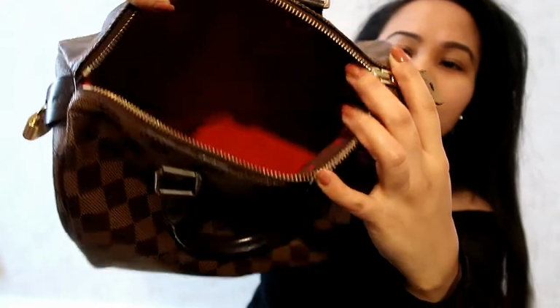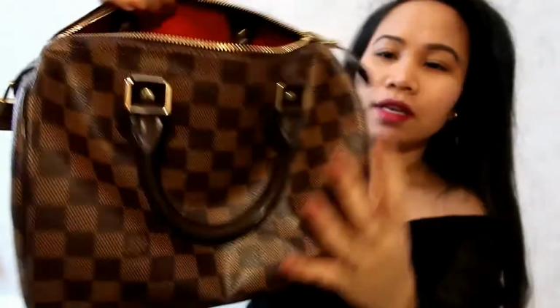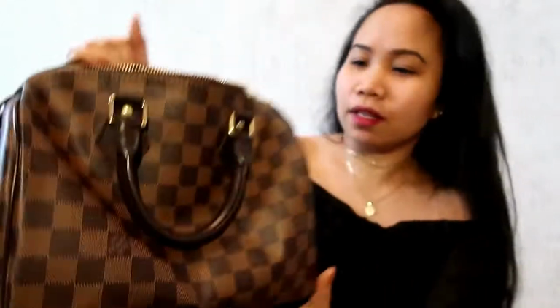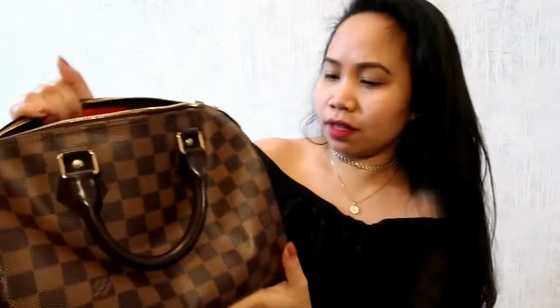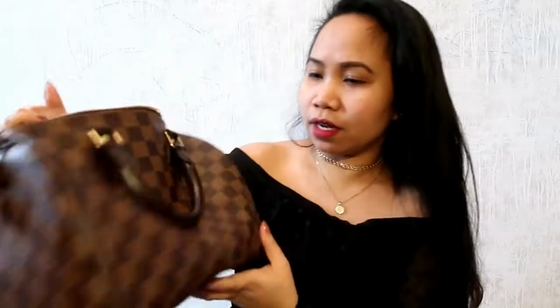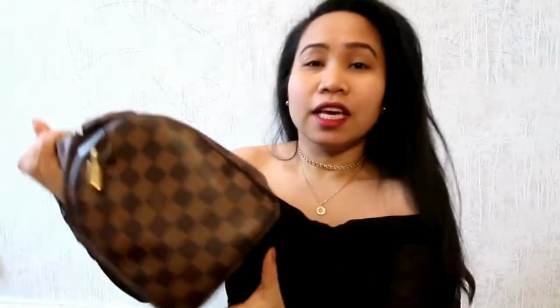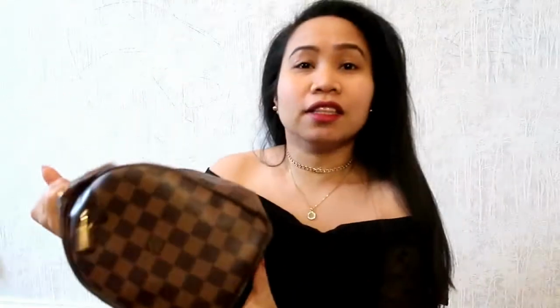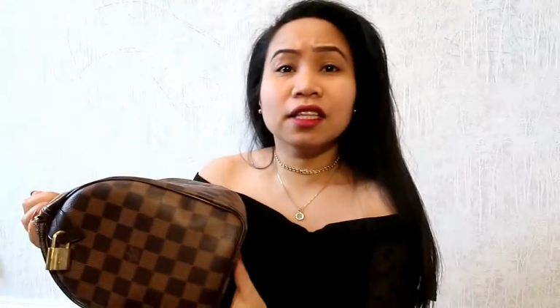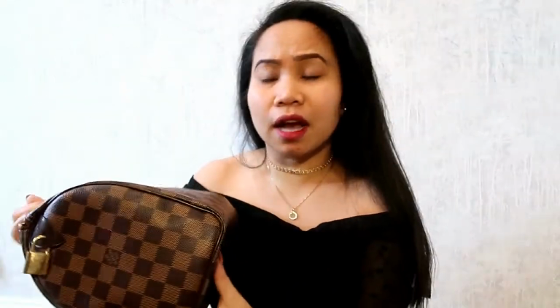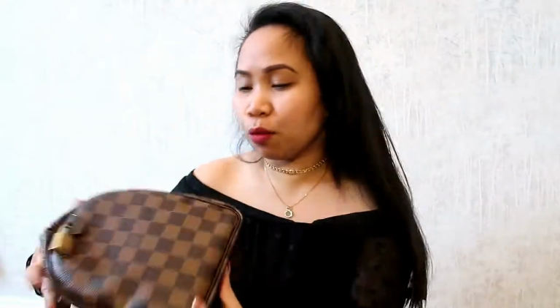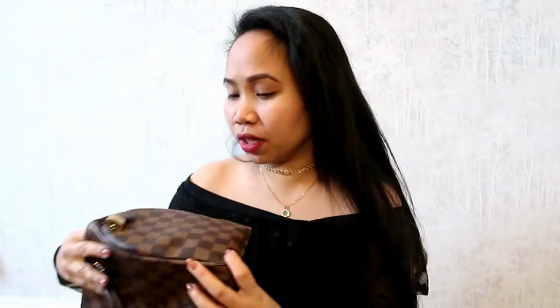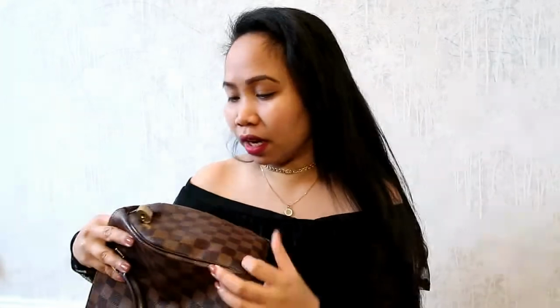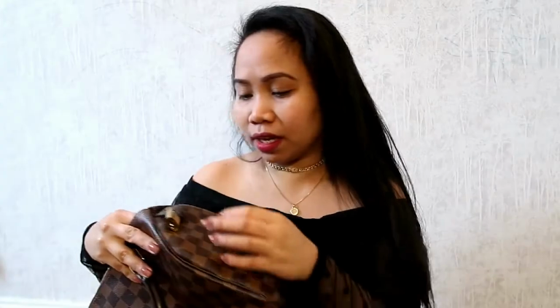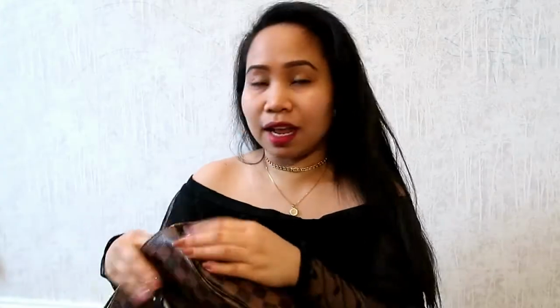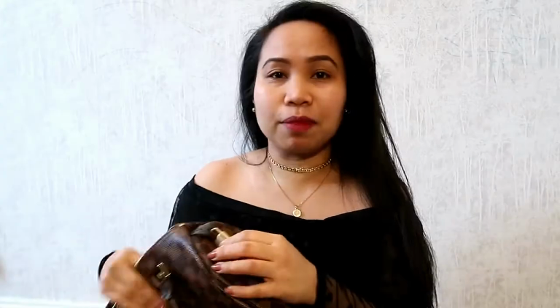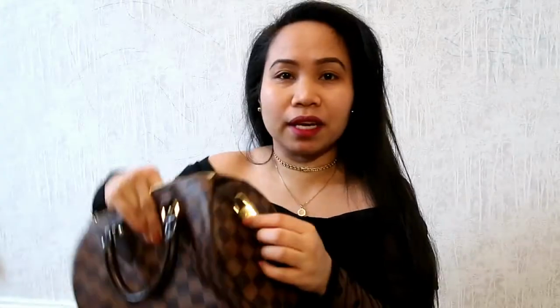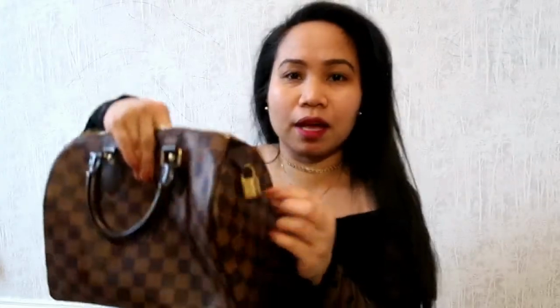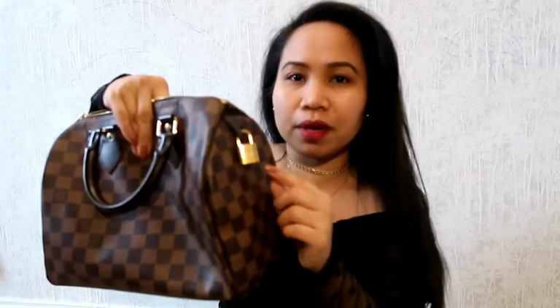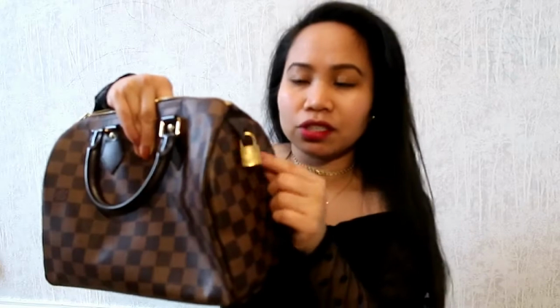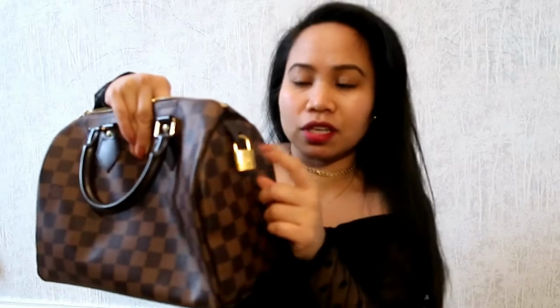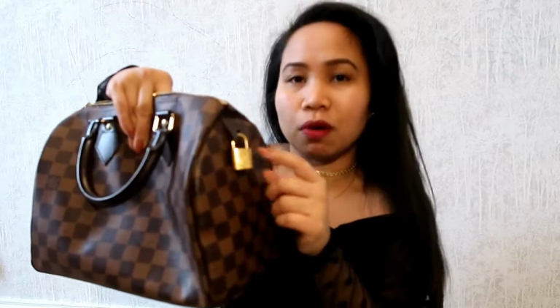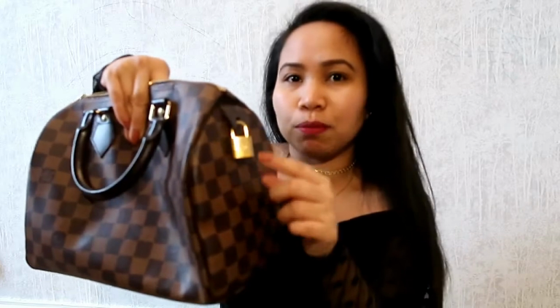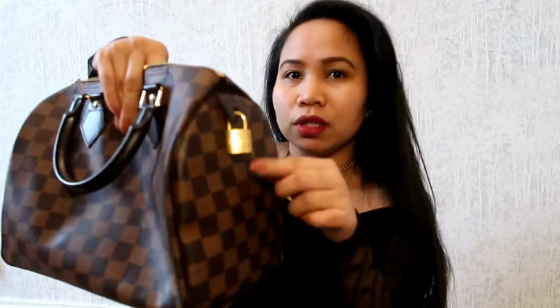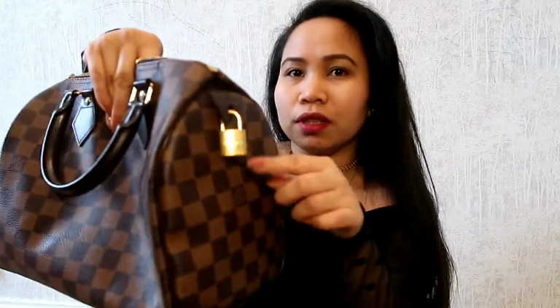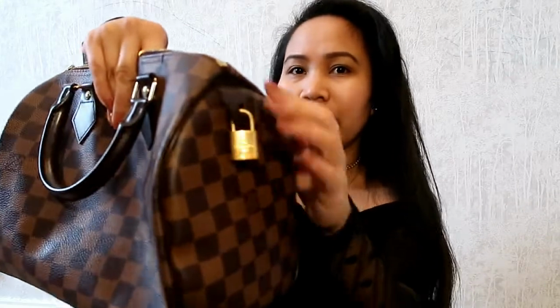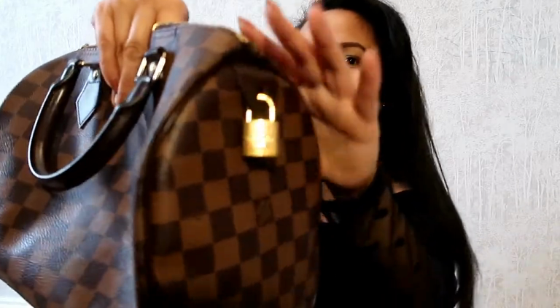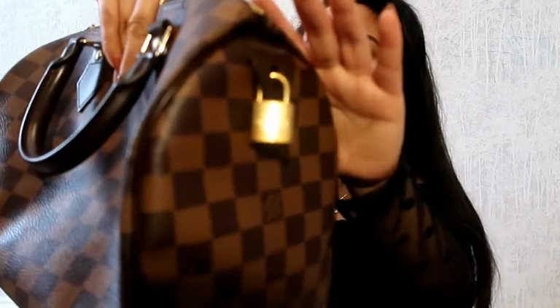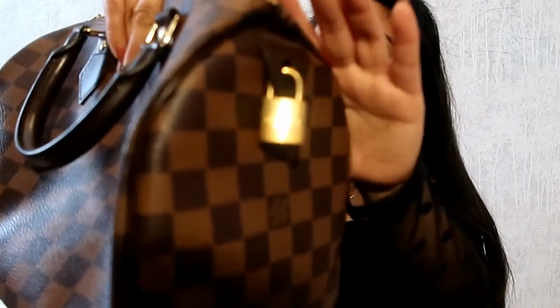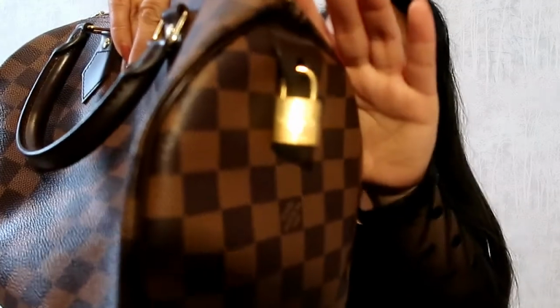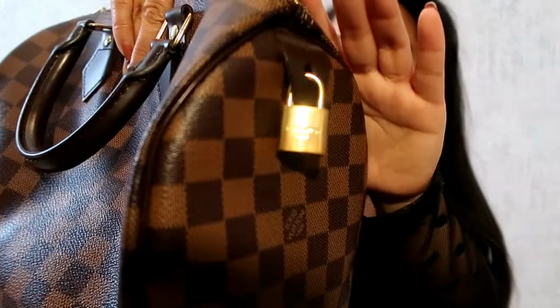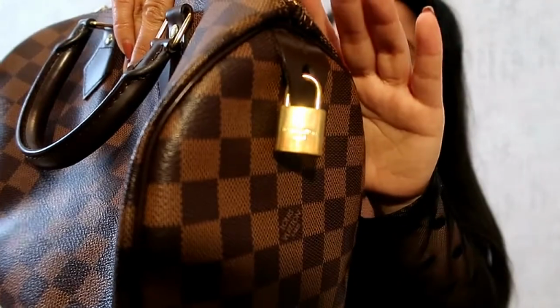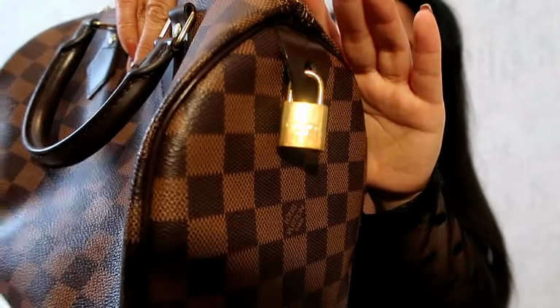It didn't come with the key and lock, but I have an extra so I put it there — that is my own.